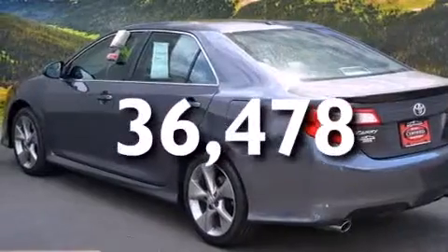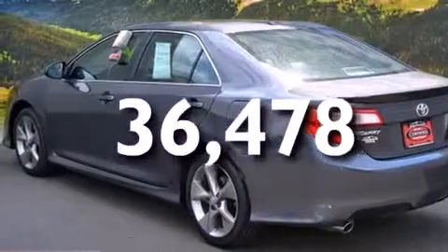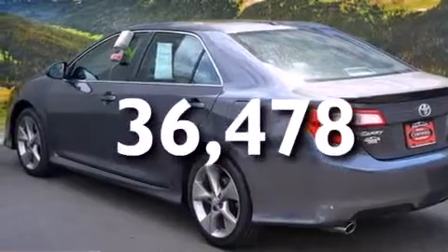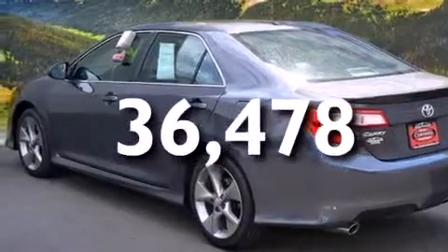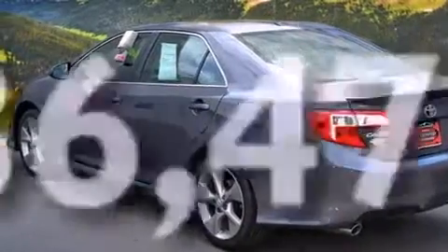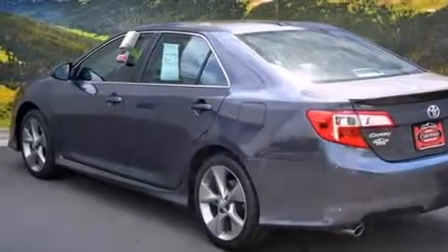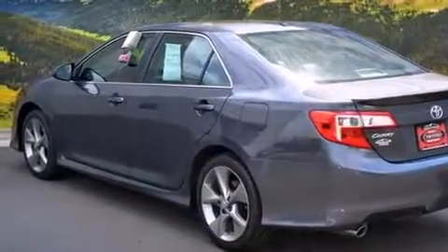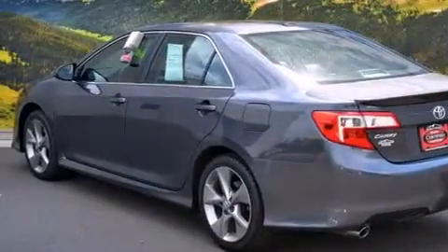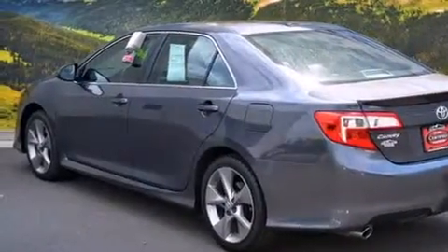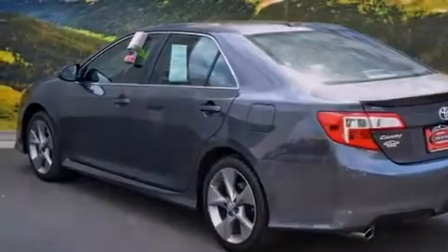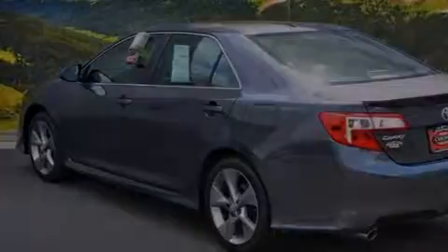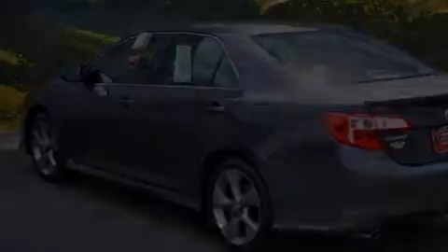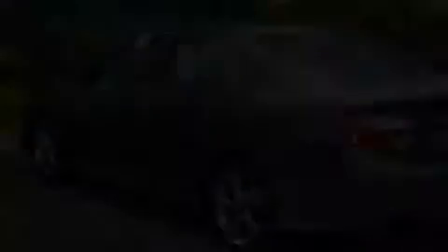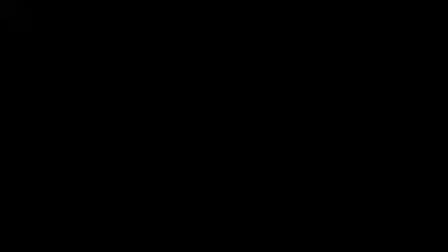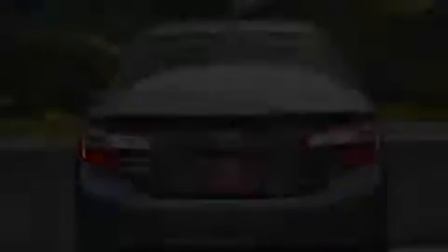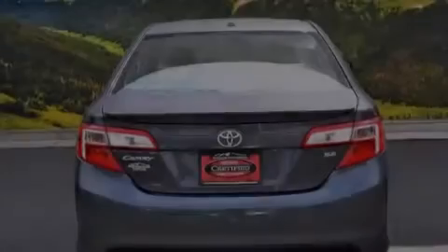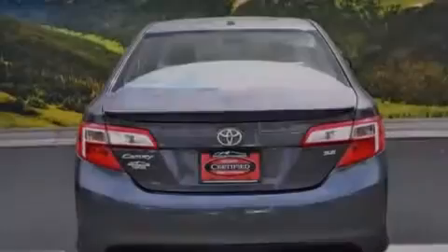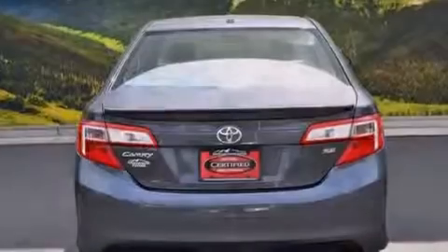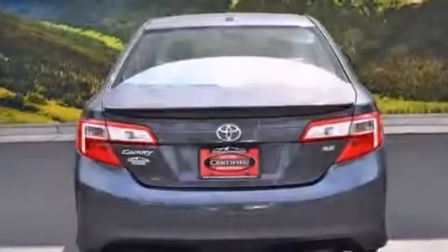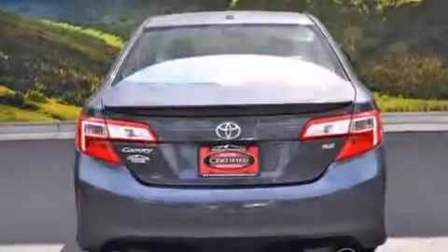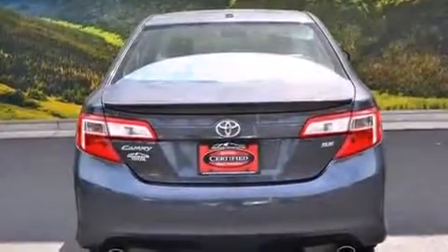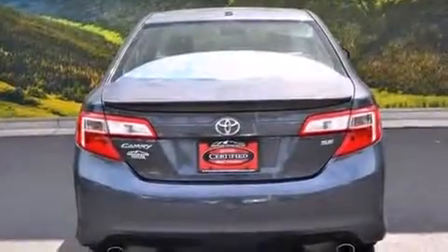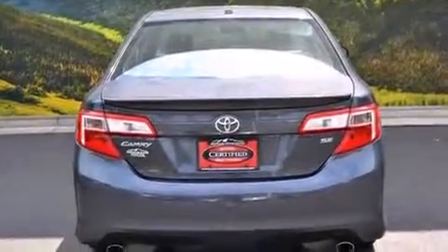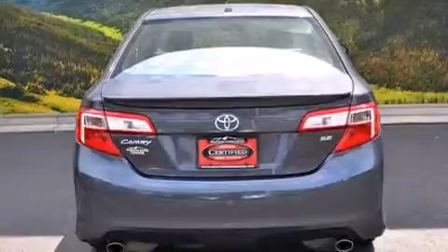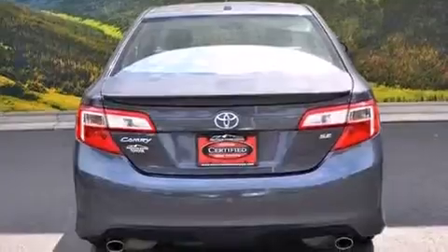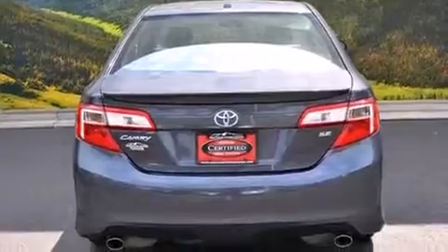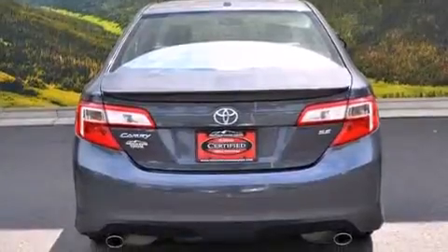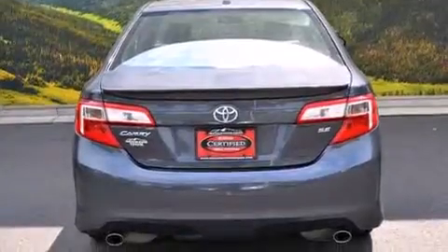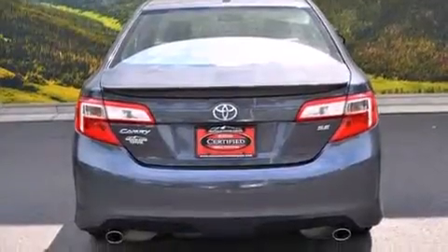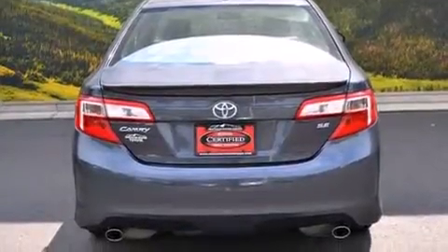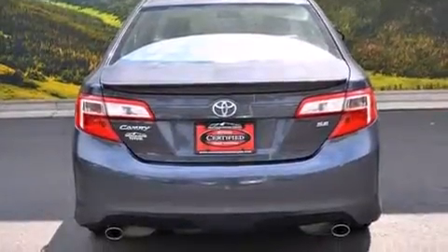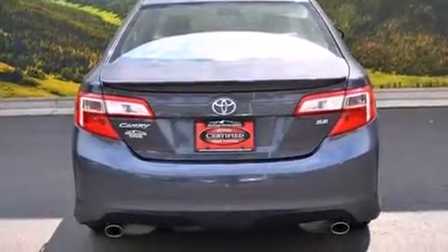With an EPA estimated rating of 30 miles per gallon on the highway, this vehicle pays off in the long run.